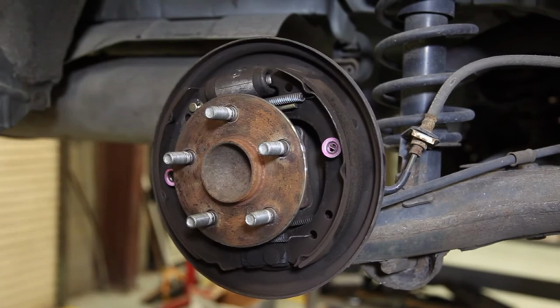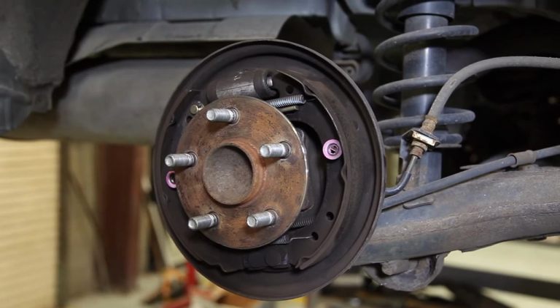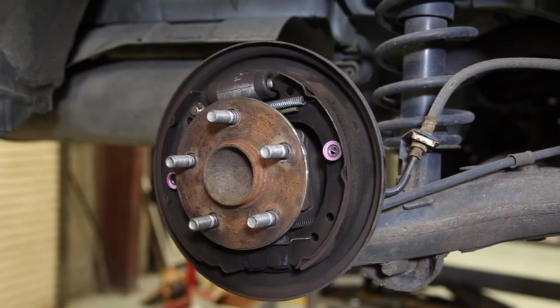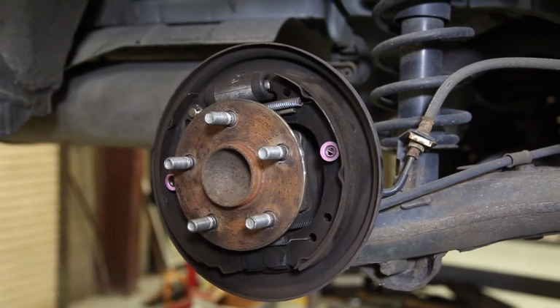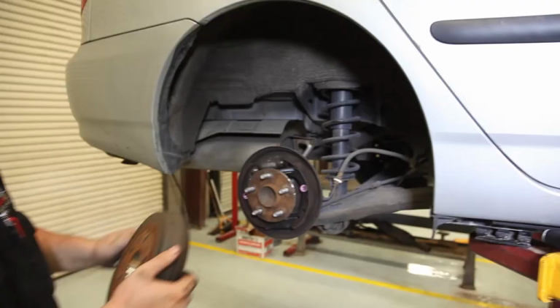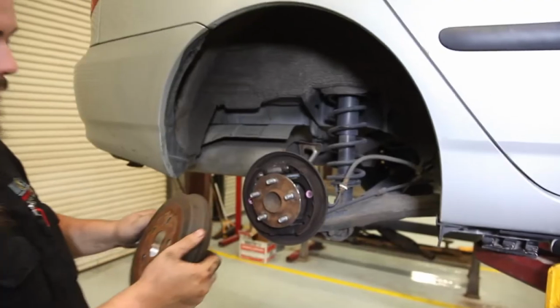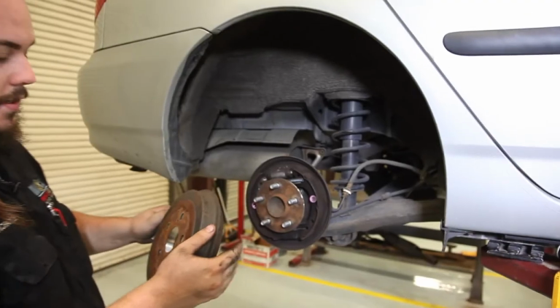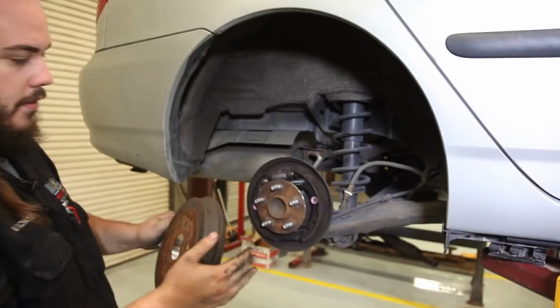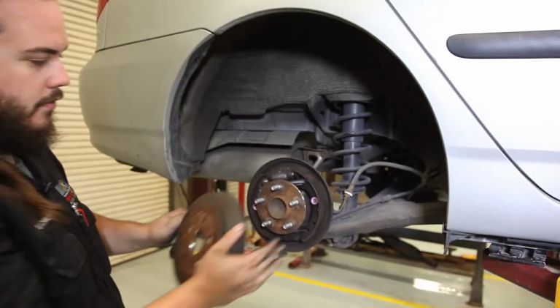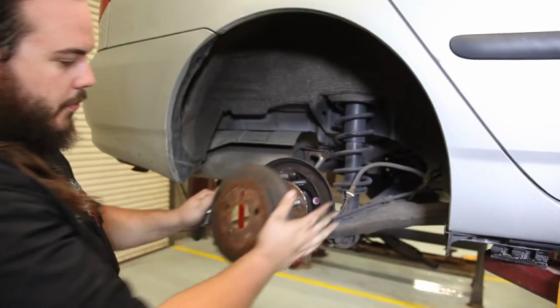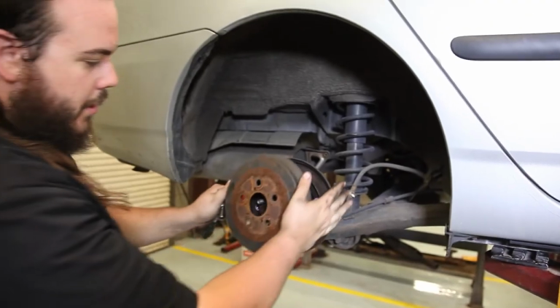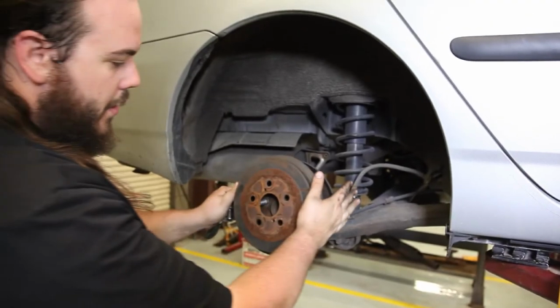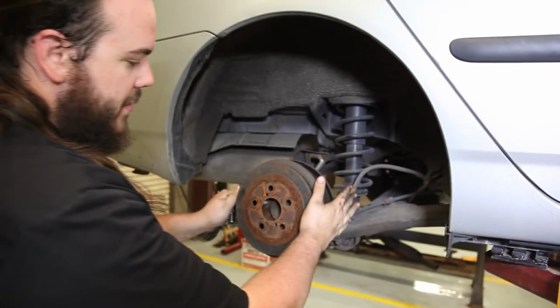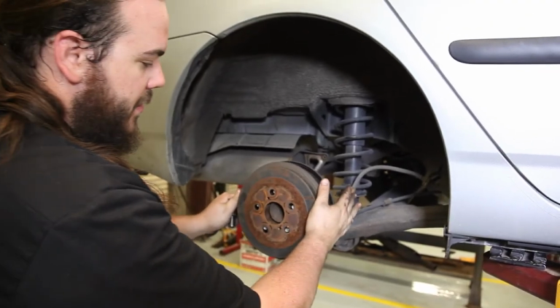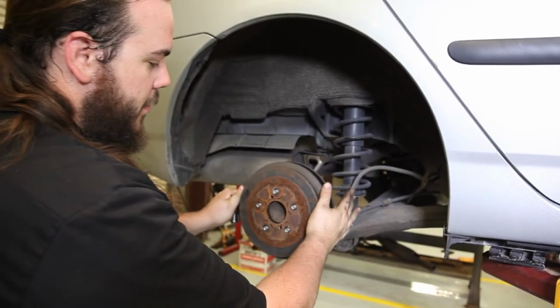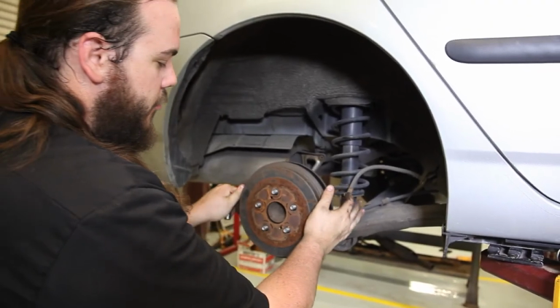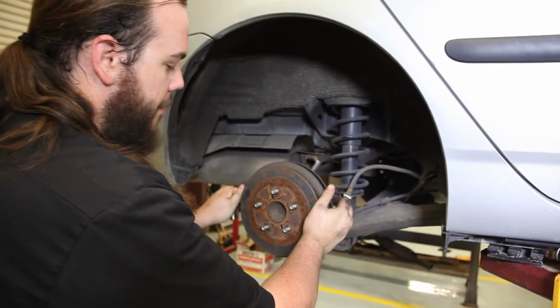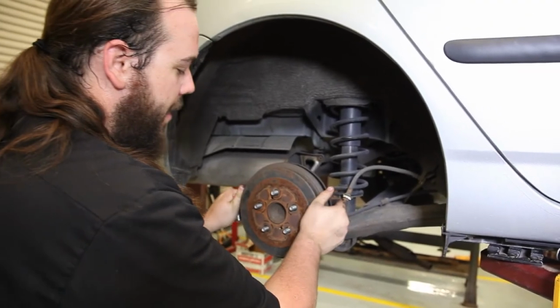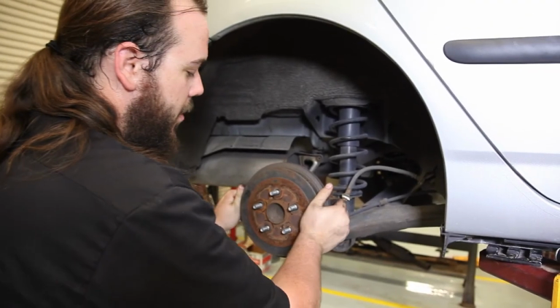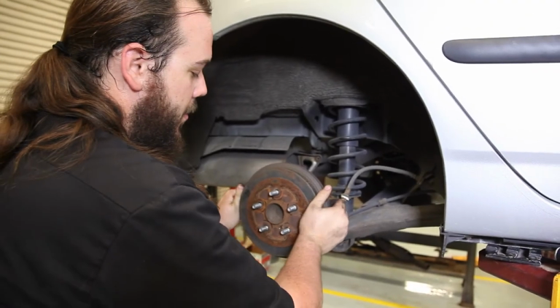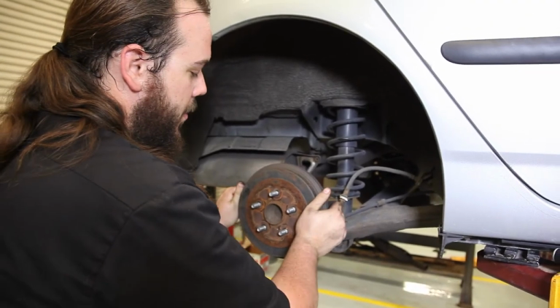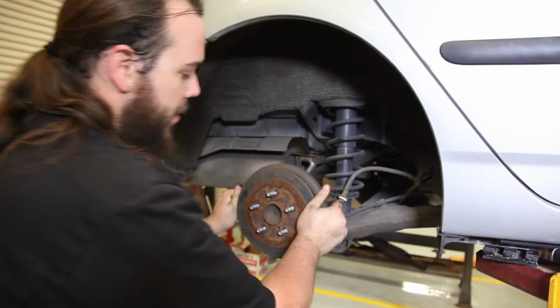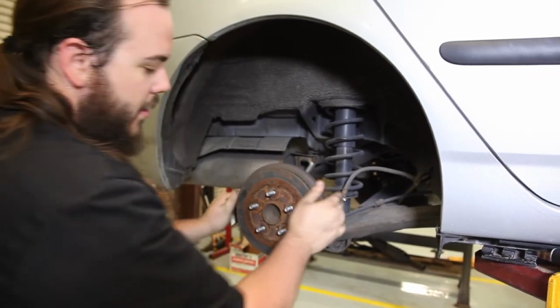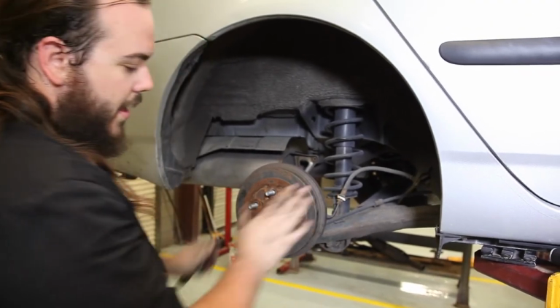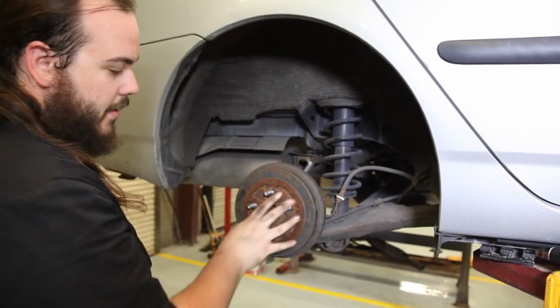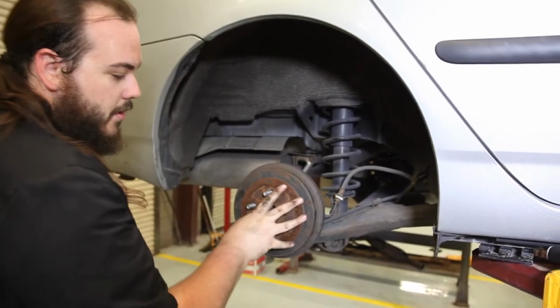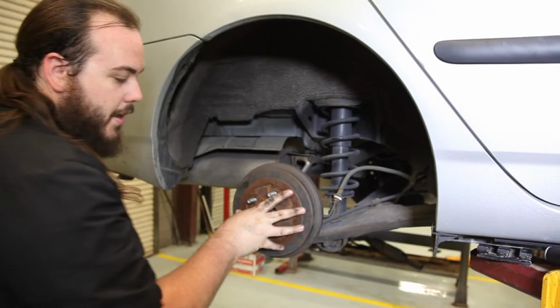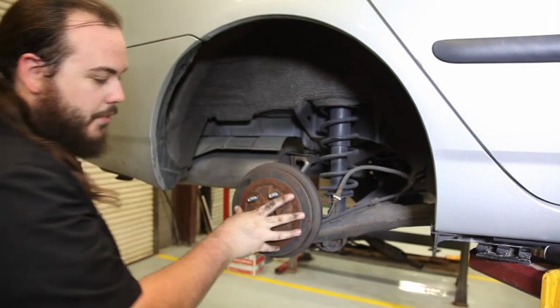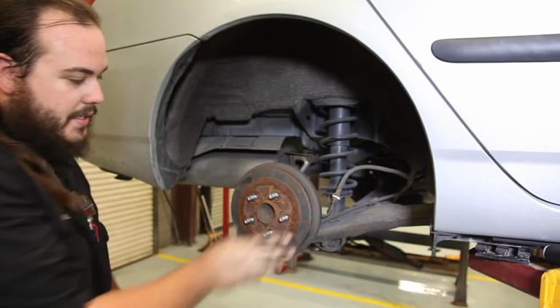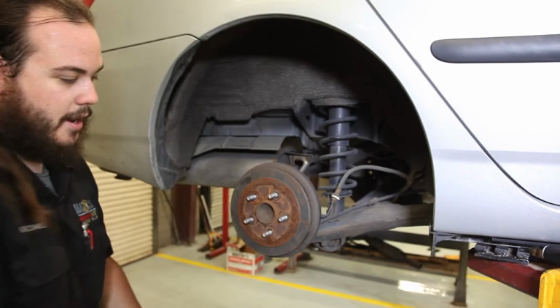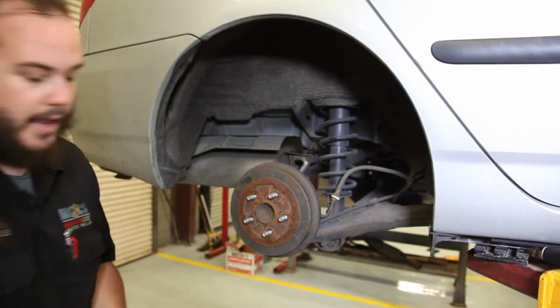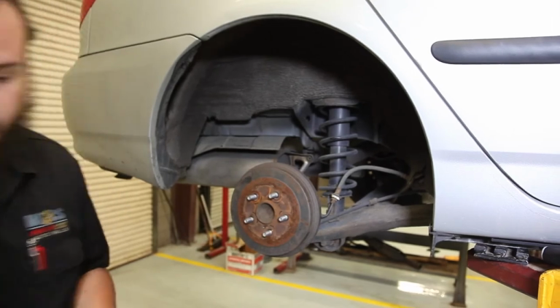Now that we have inspected it, we're going to go ahead and set the drum back on and put the tire back on.